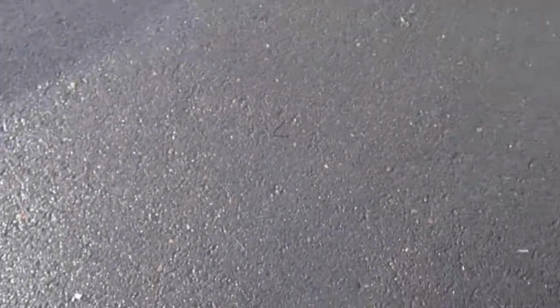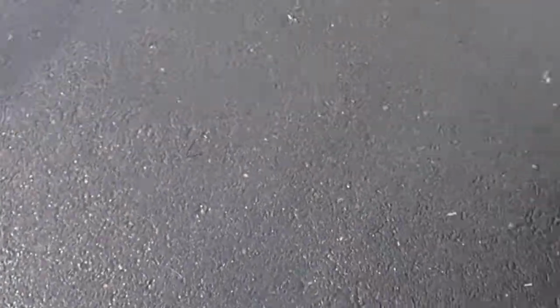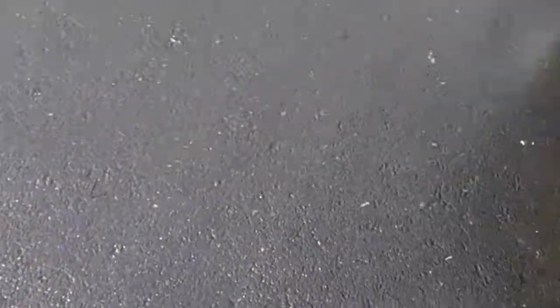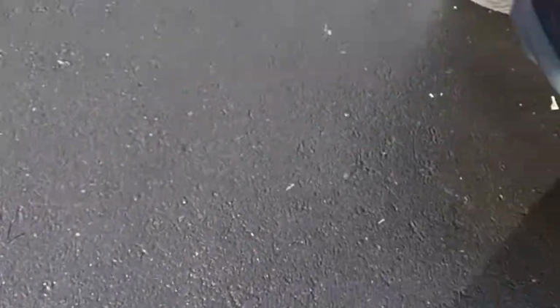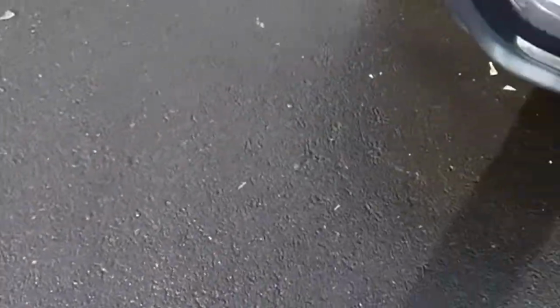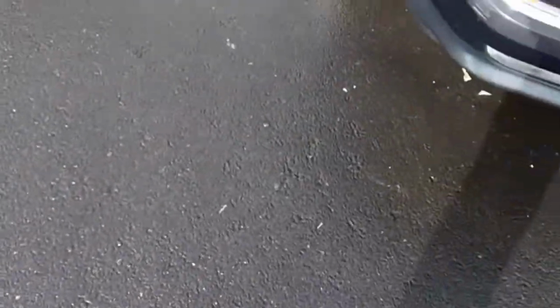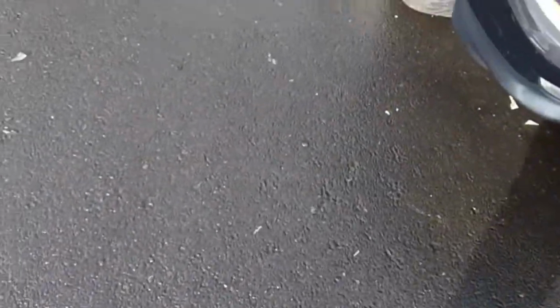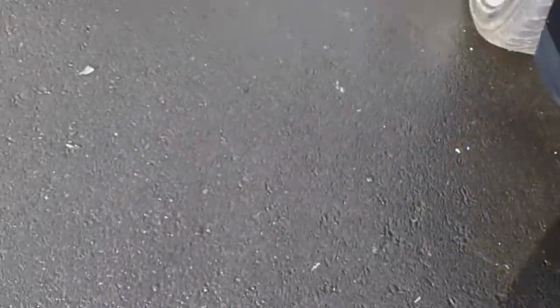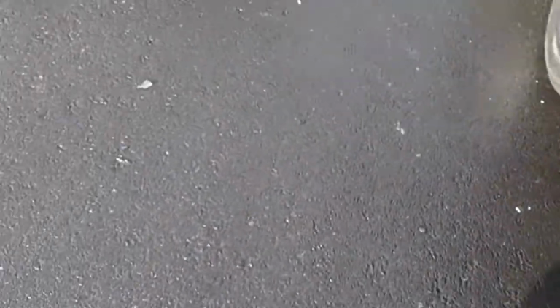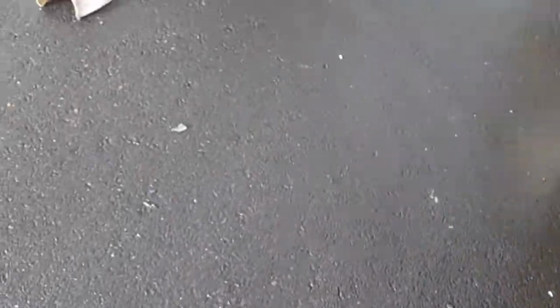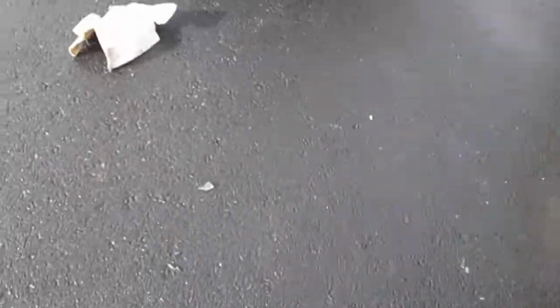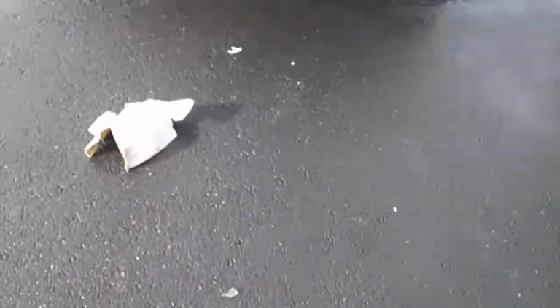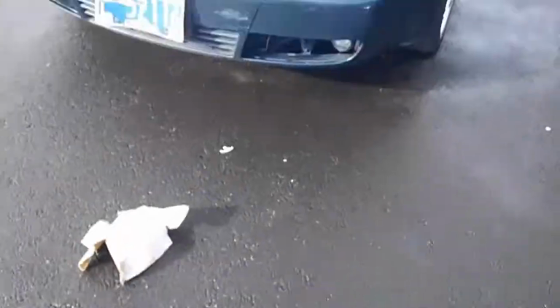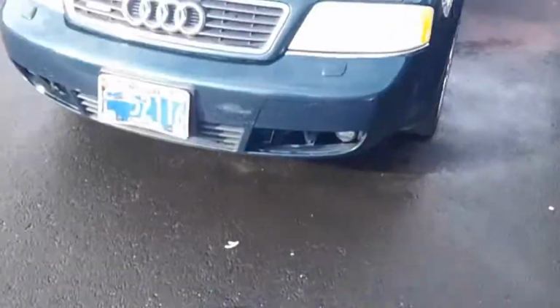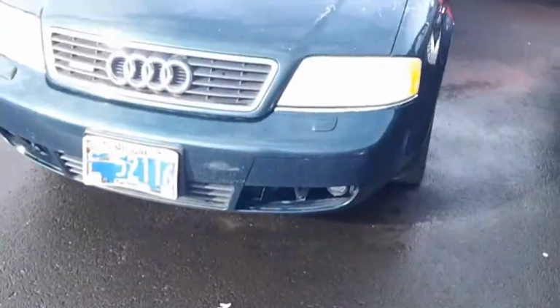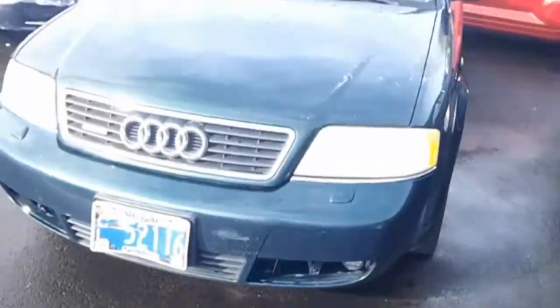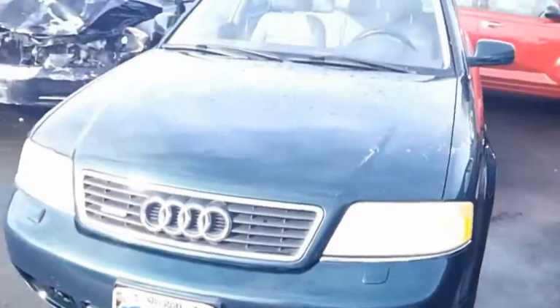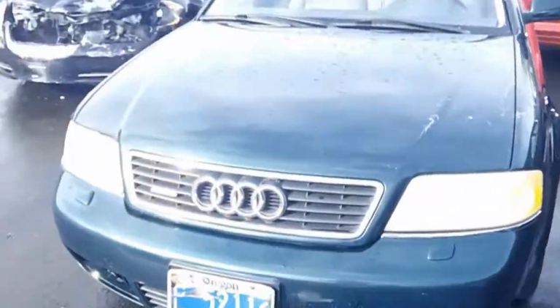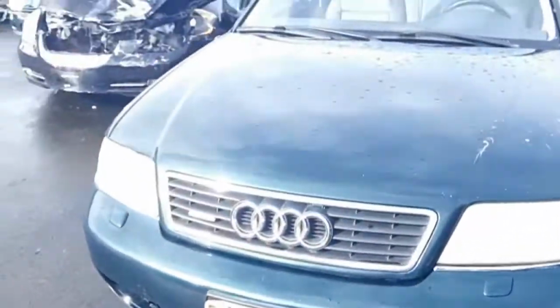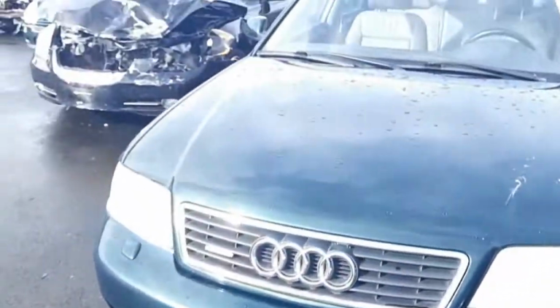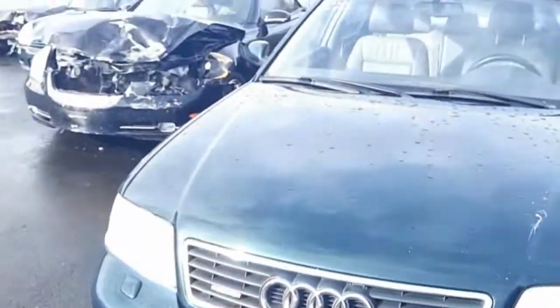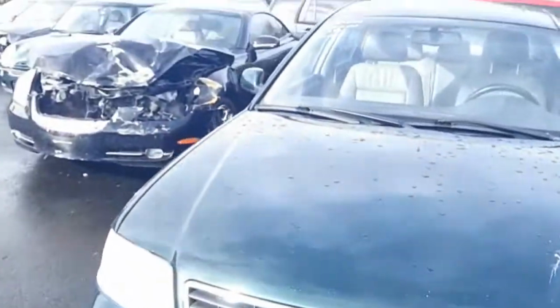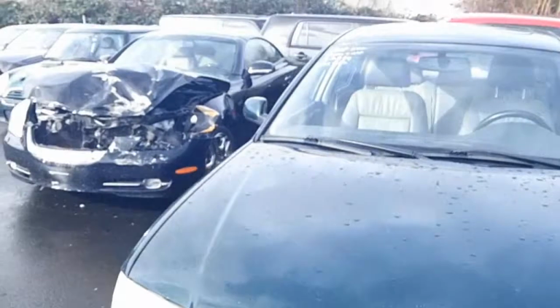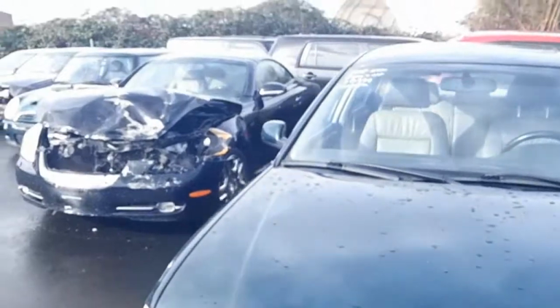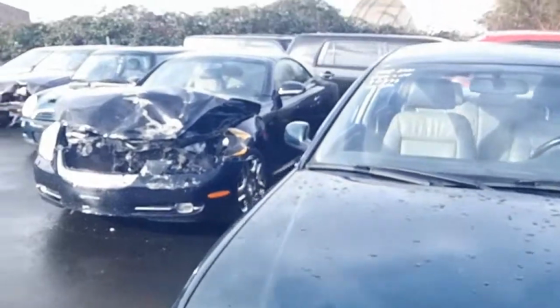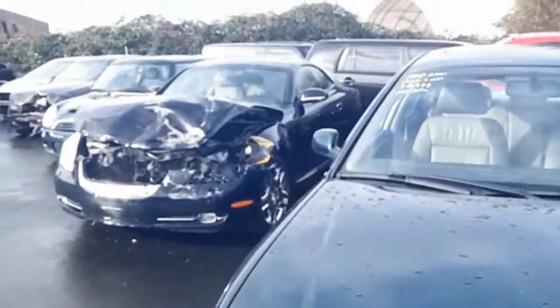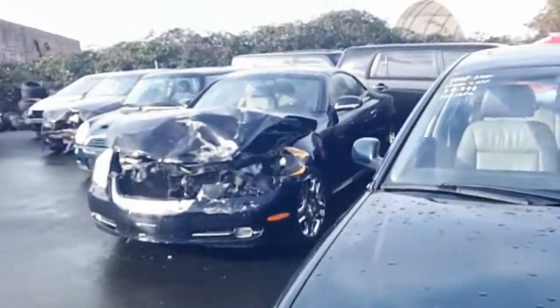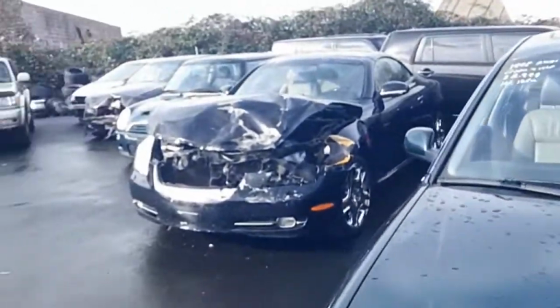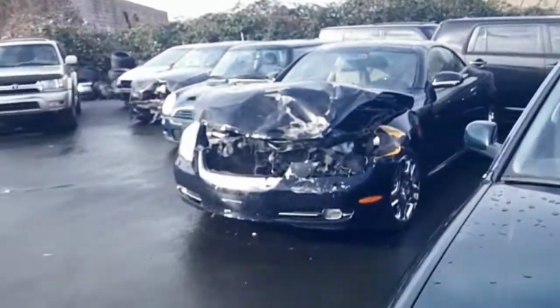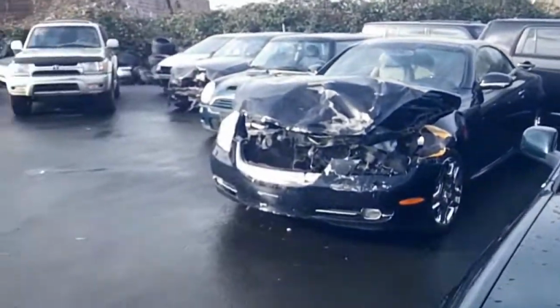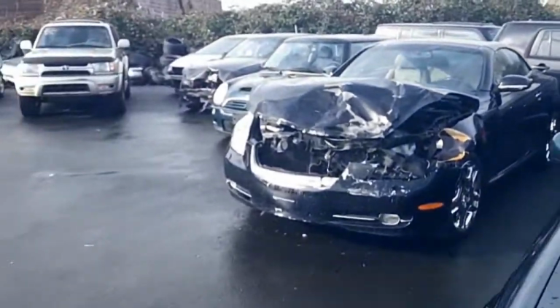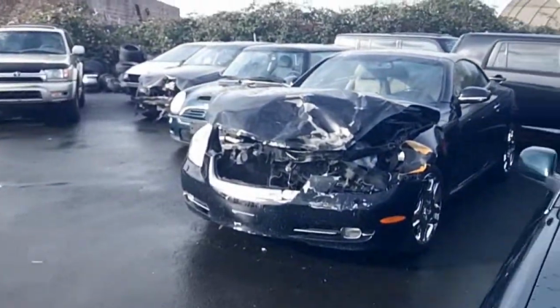Hey guys, I'm at another different auction. Let's look at cars — I obviously like to look at cars.